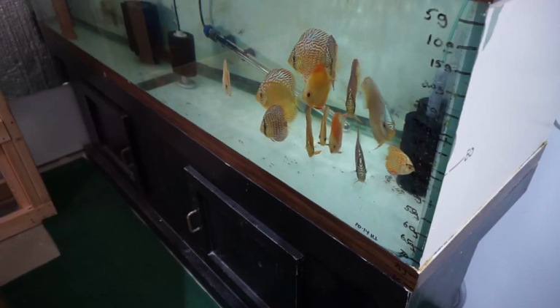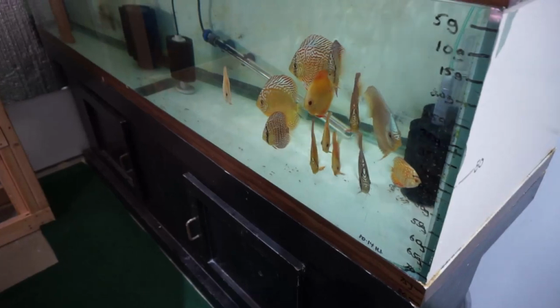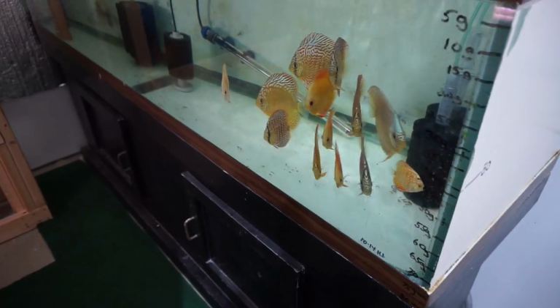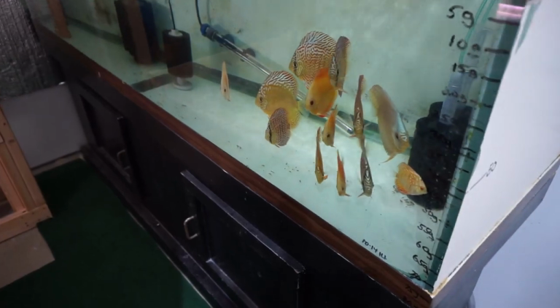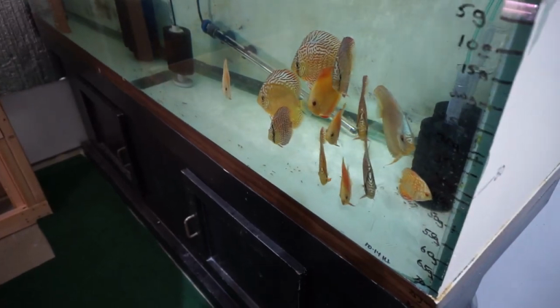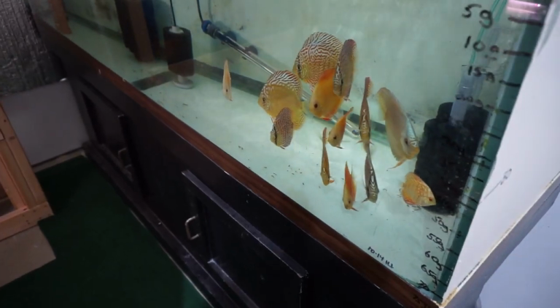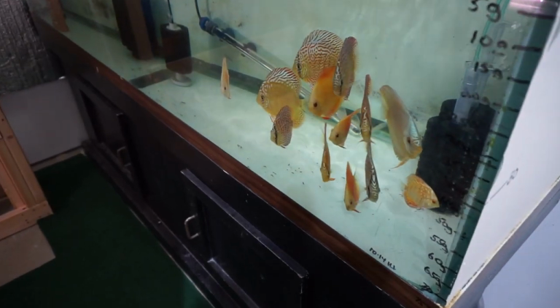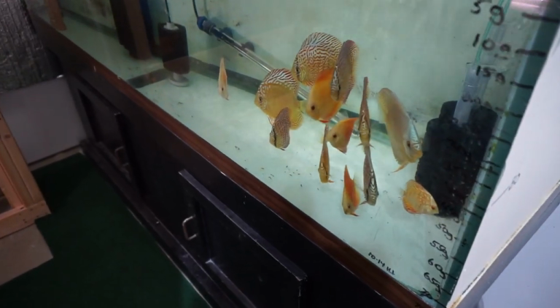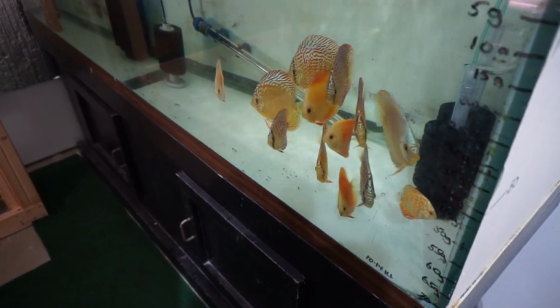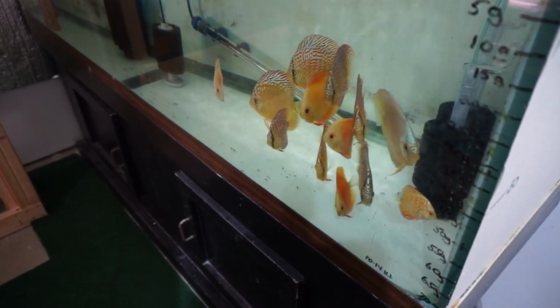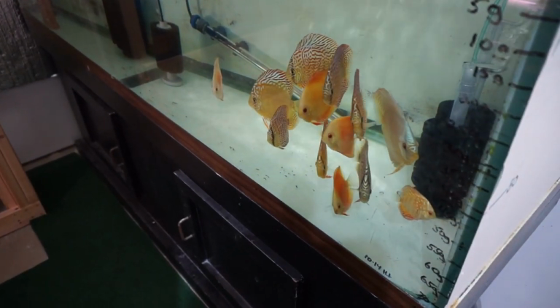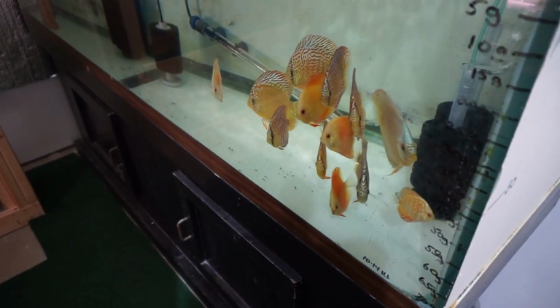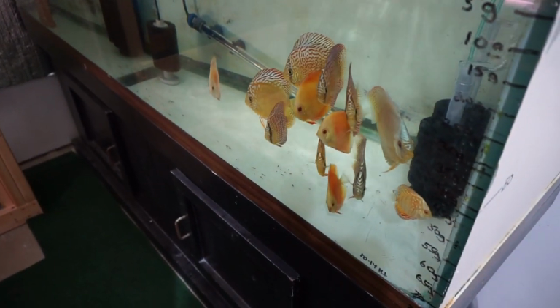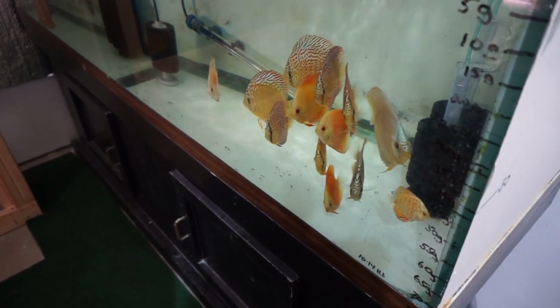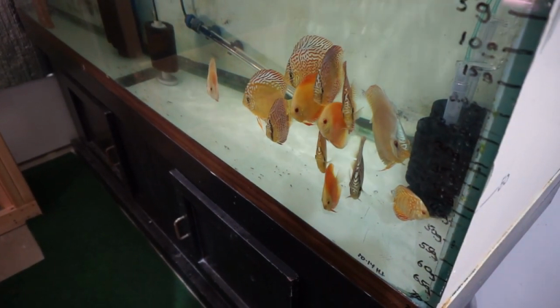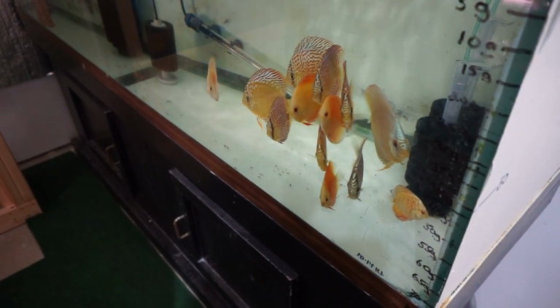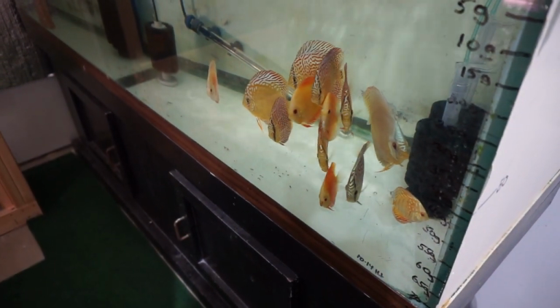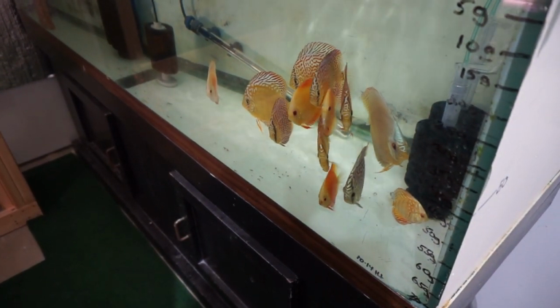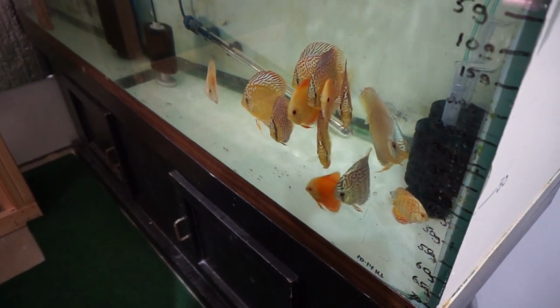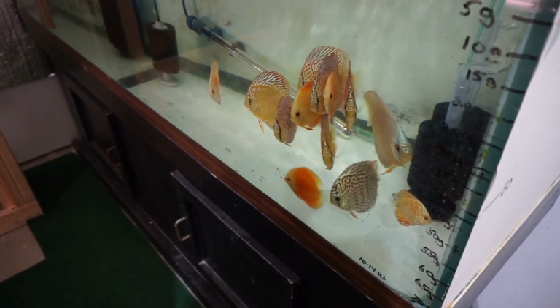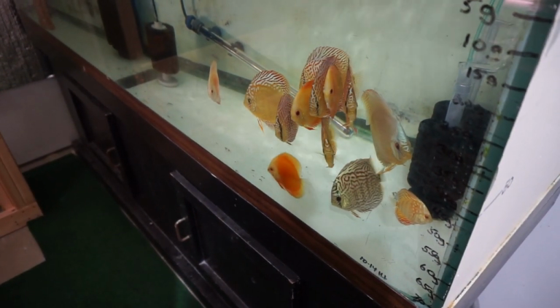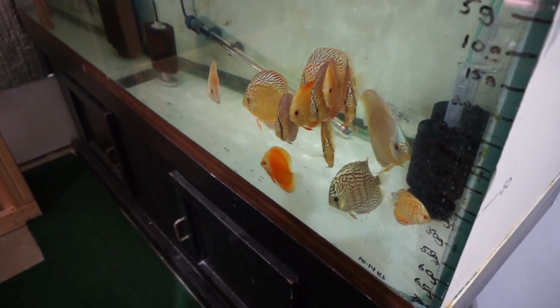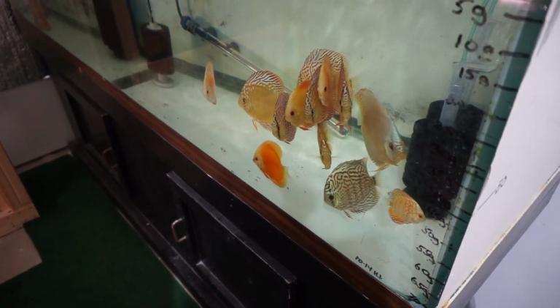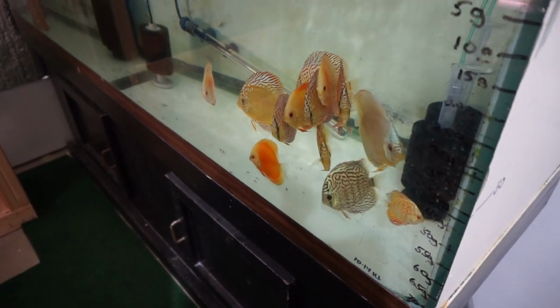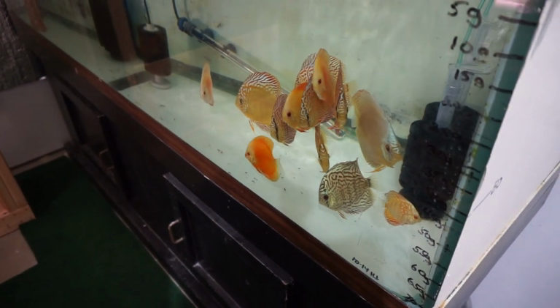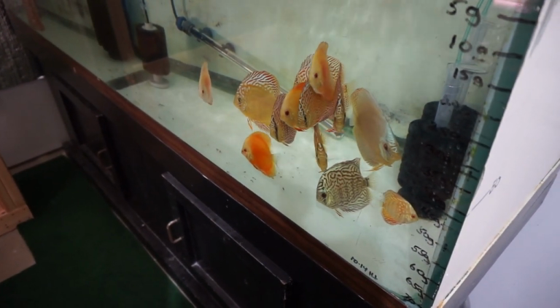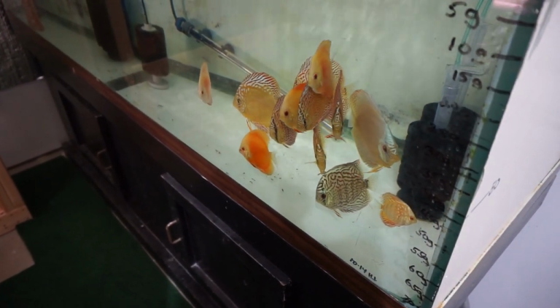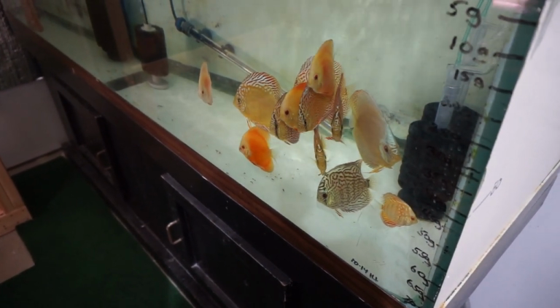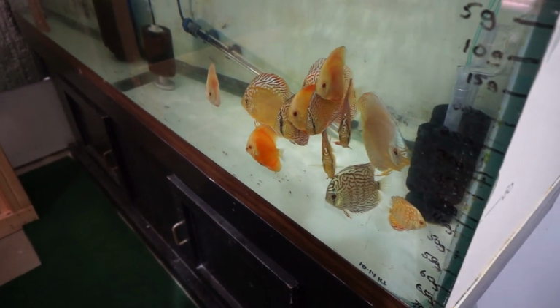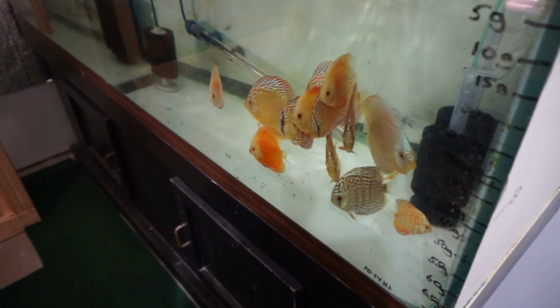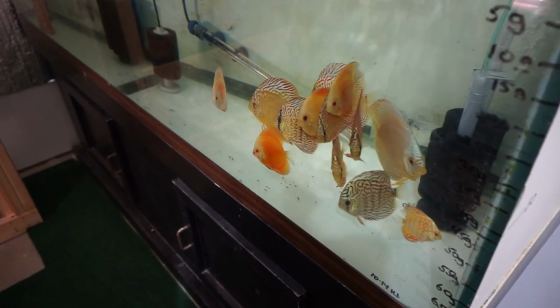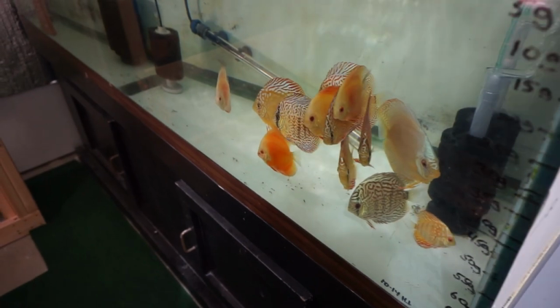Hey Fishtube, how's it going? So today we're going to talk about the discus water, how I keep it, how I've kept it for years.